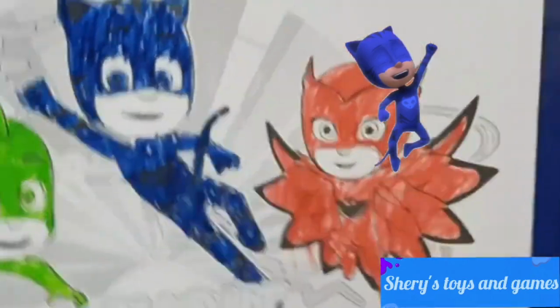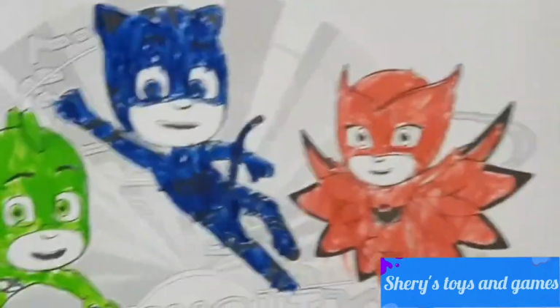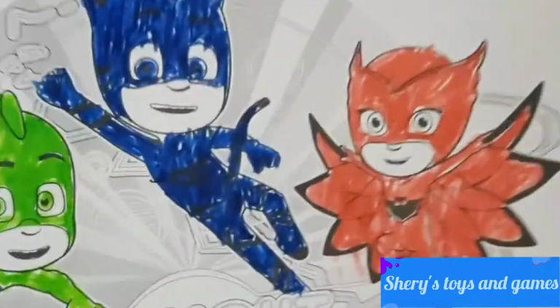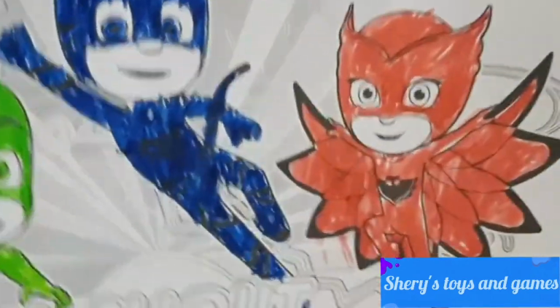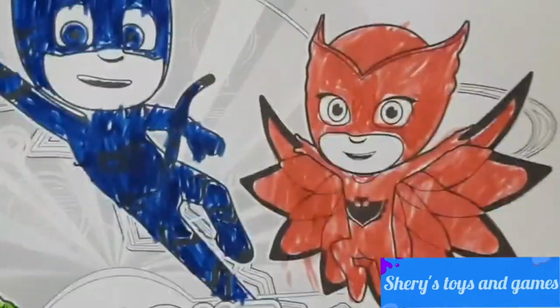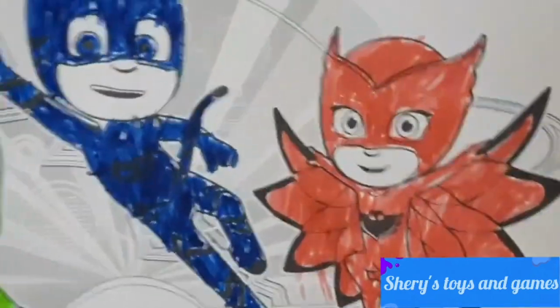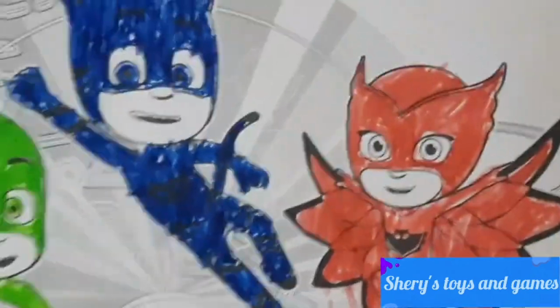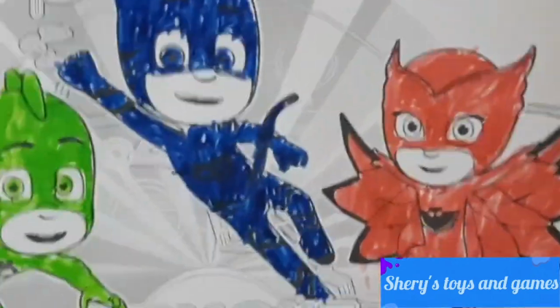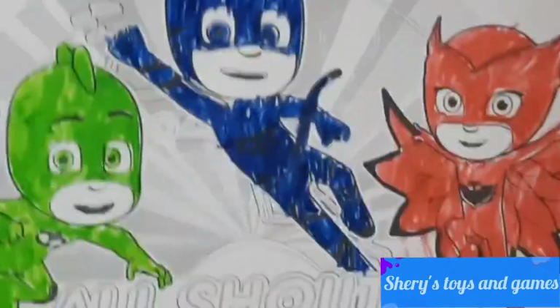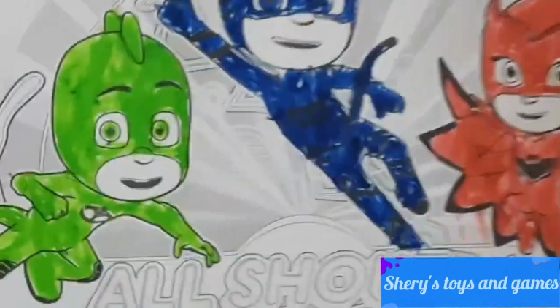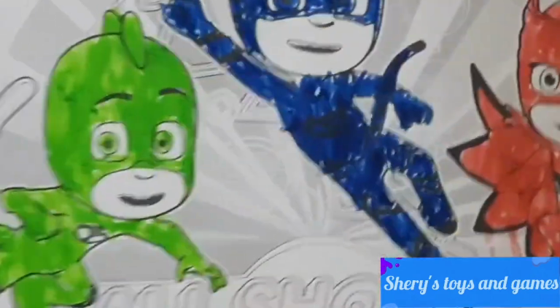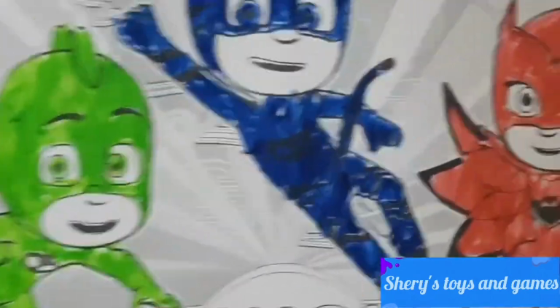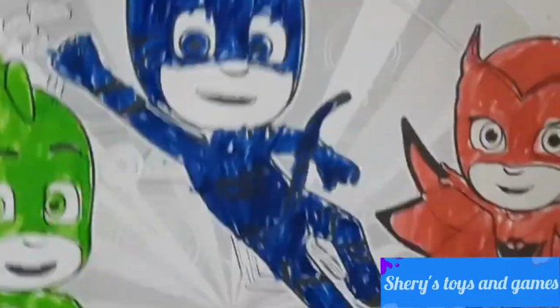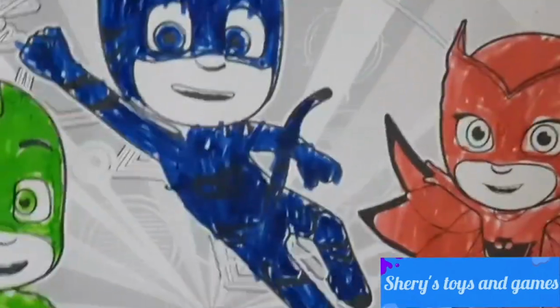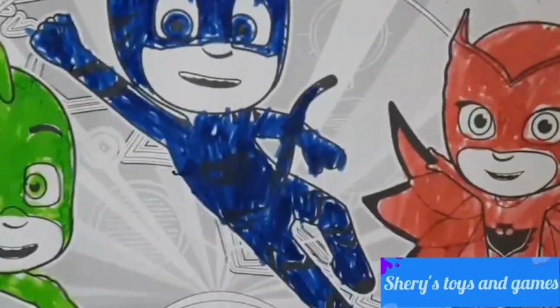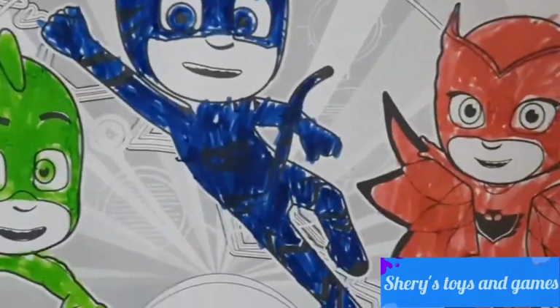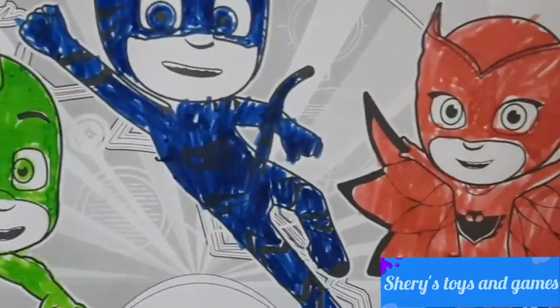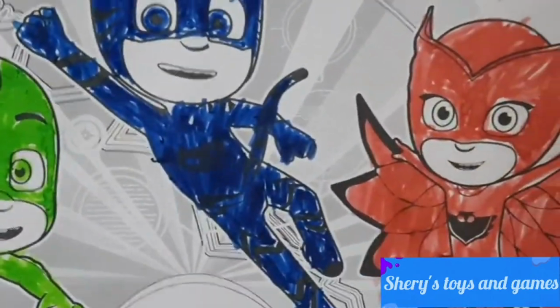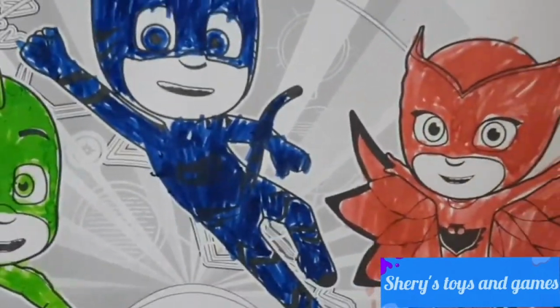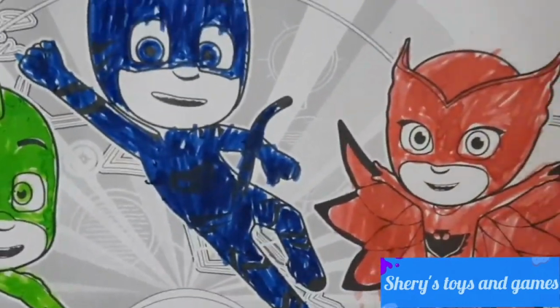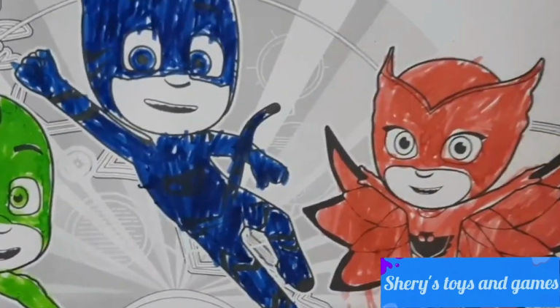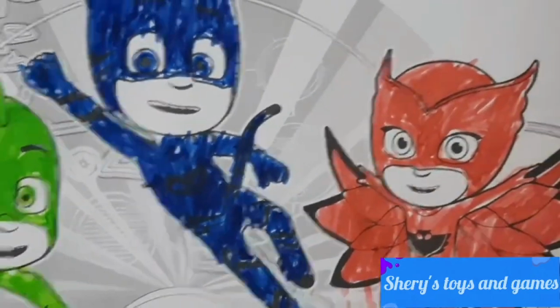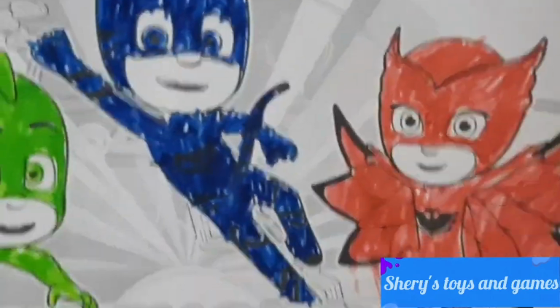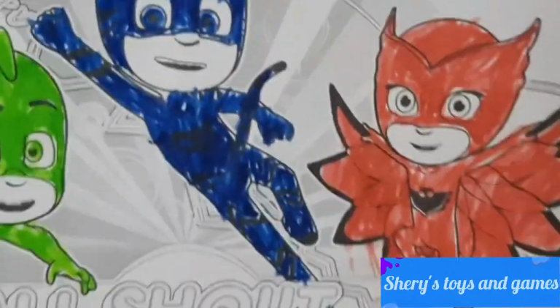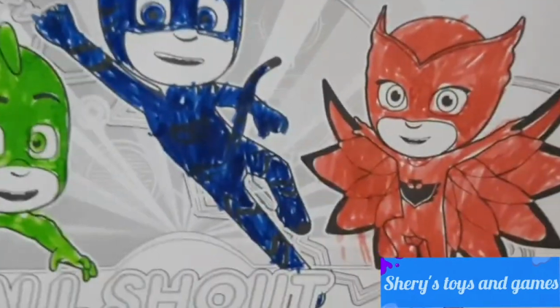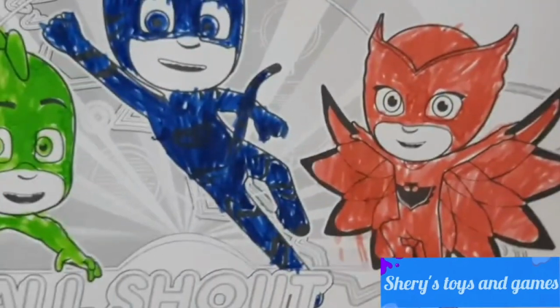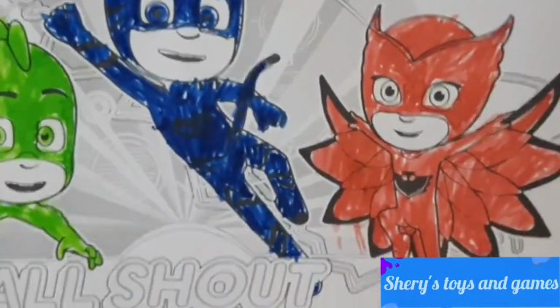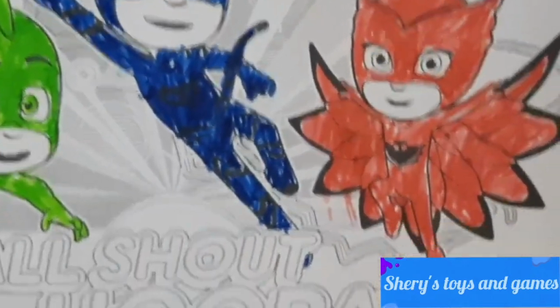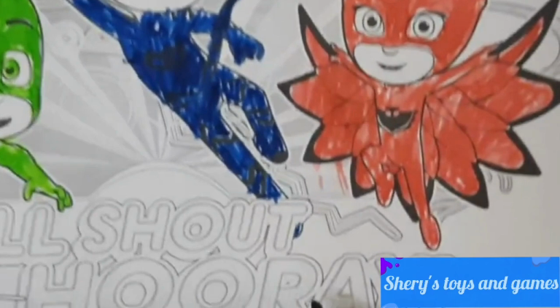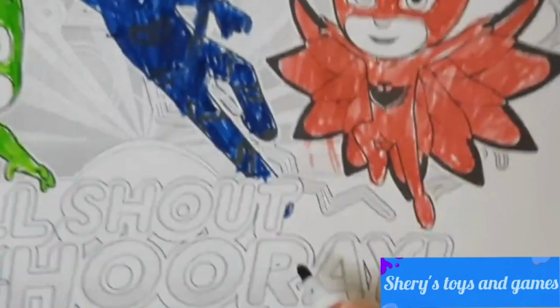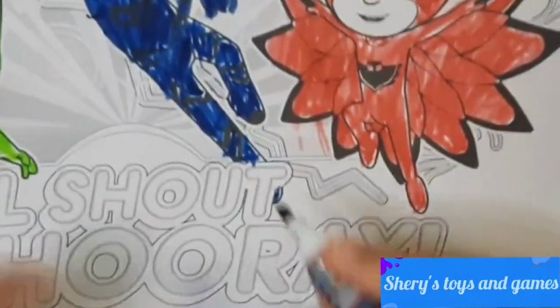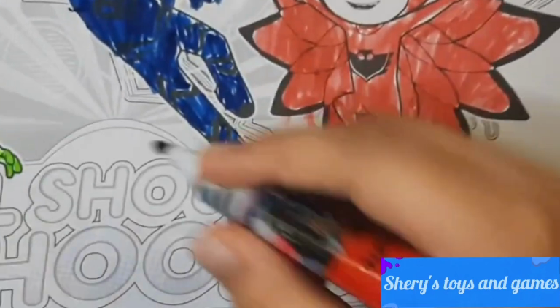Now we have completed Catboy. Let's color 'All Shout Hooray'!